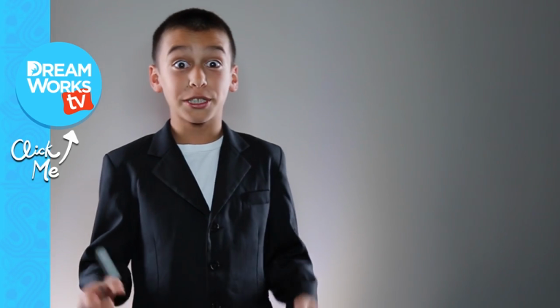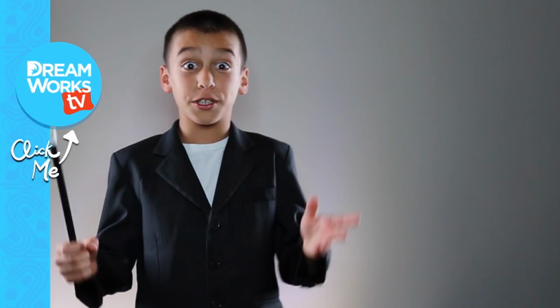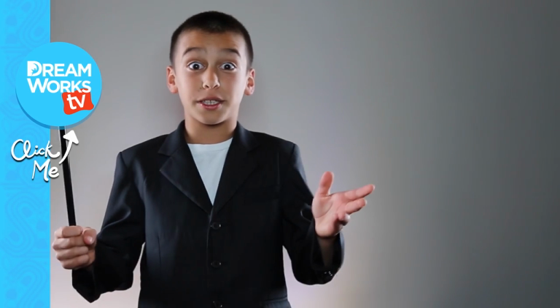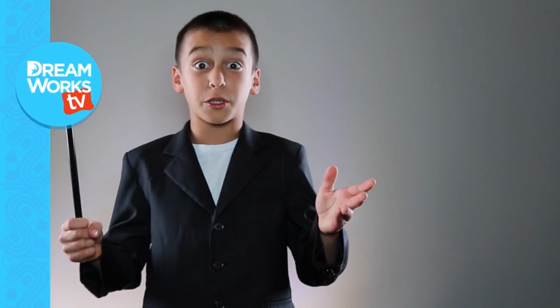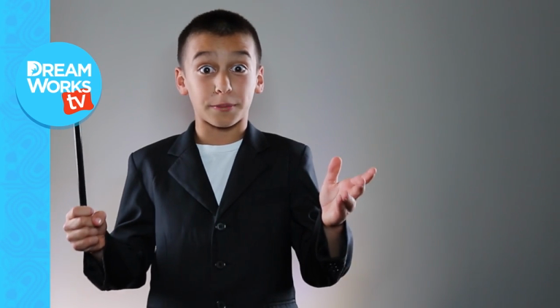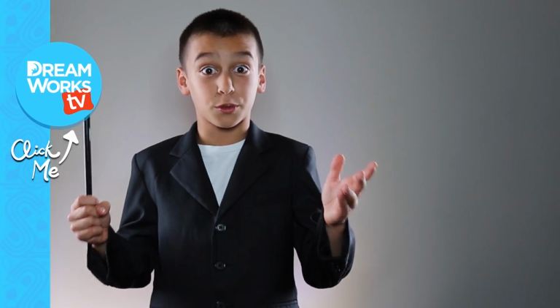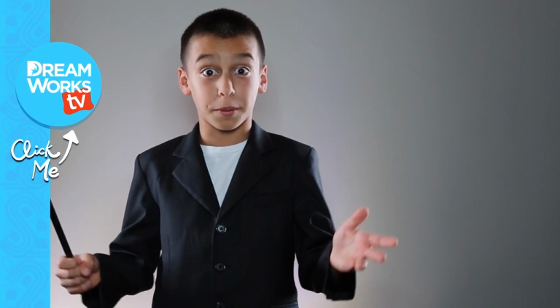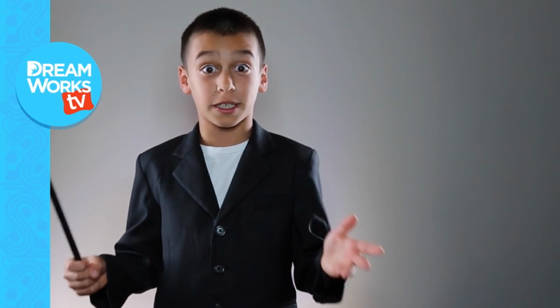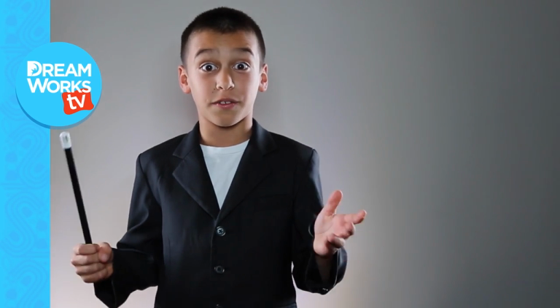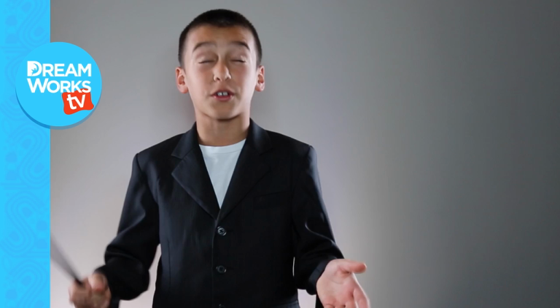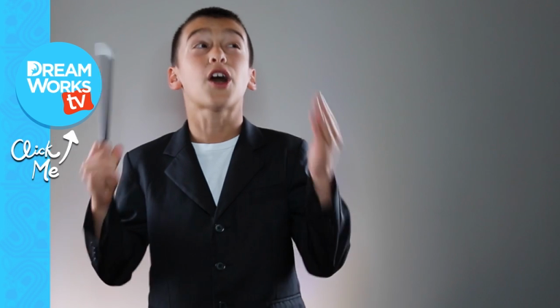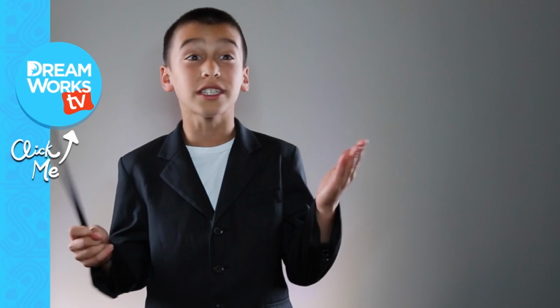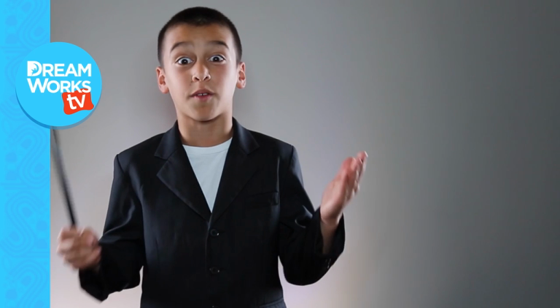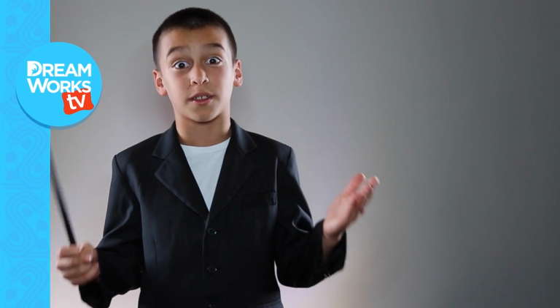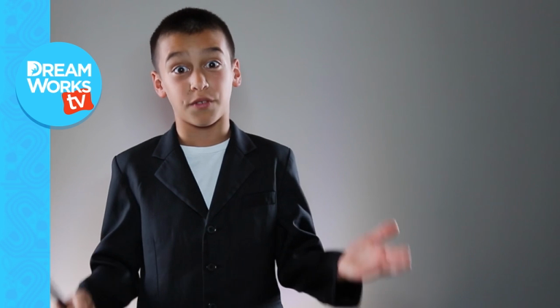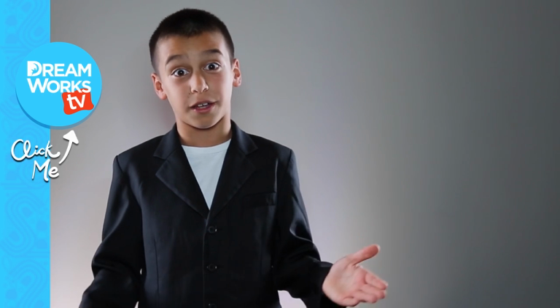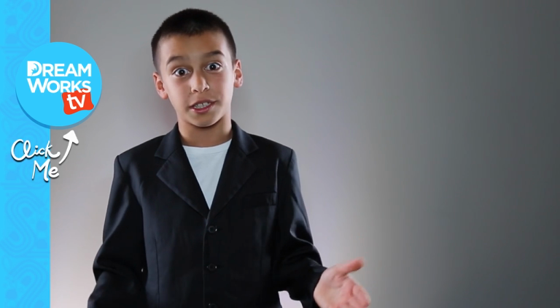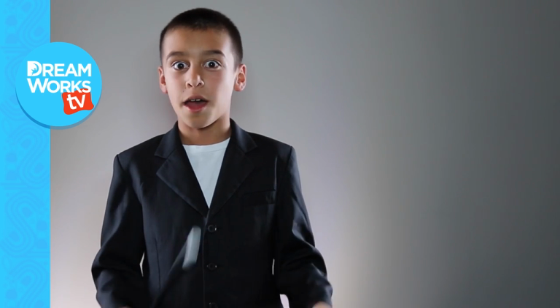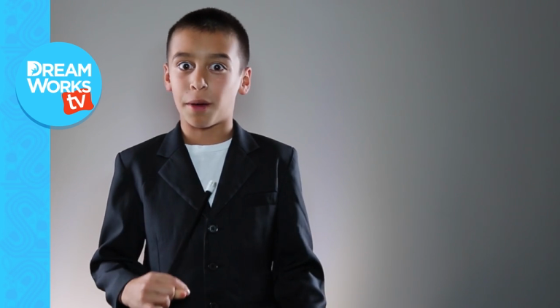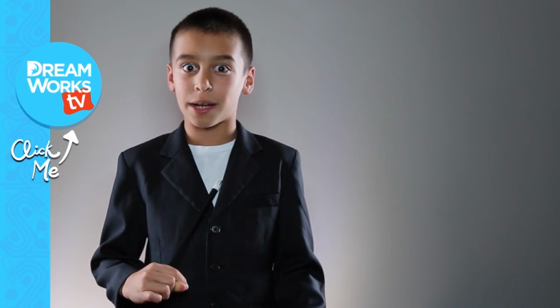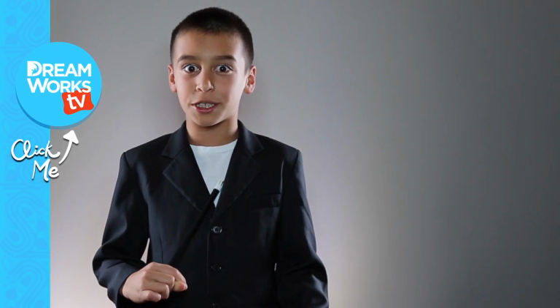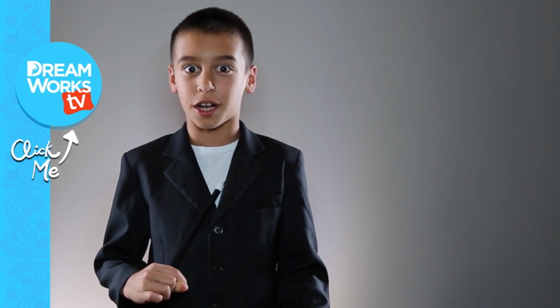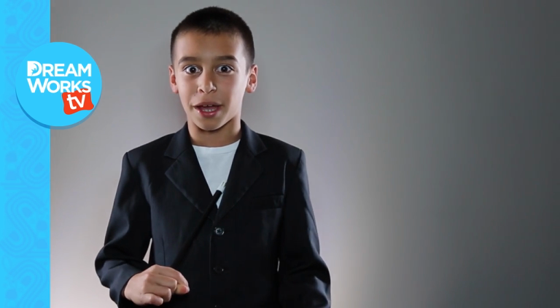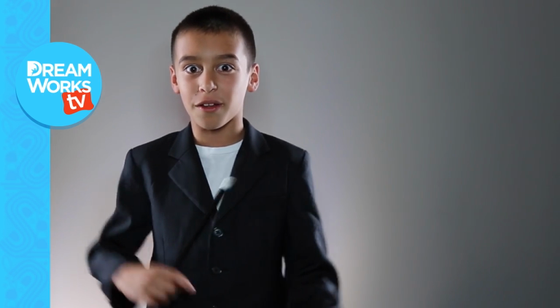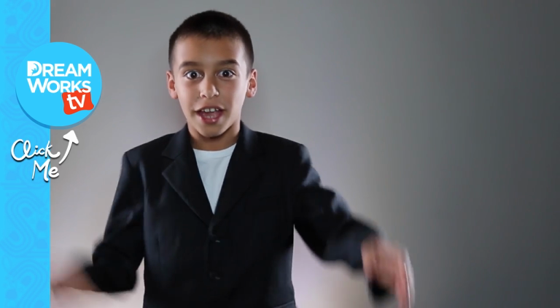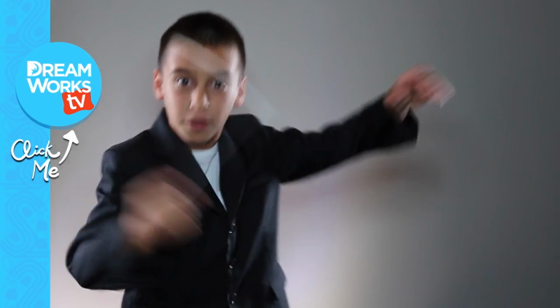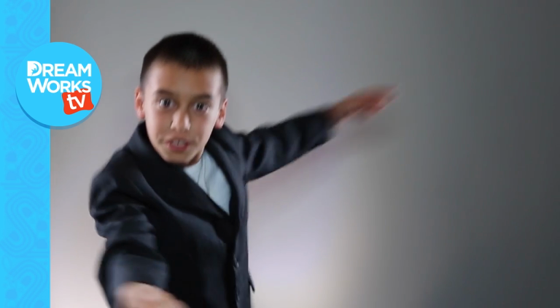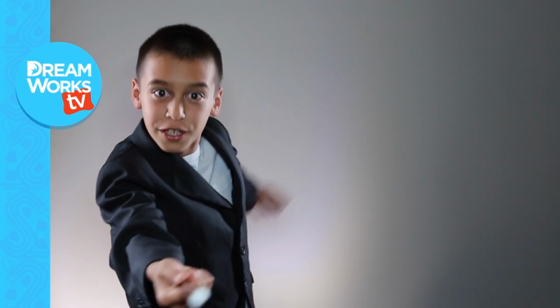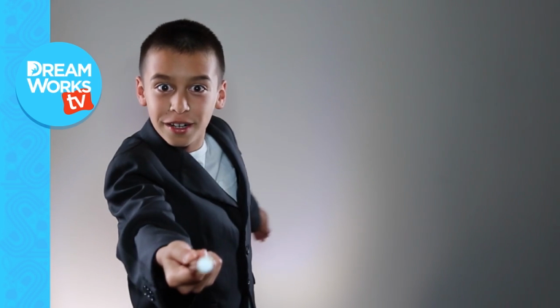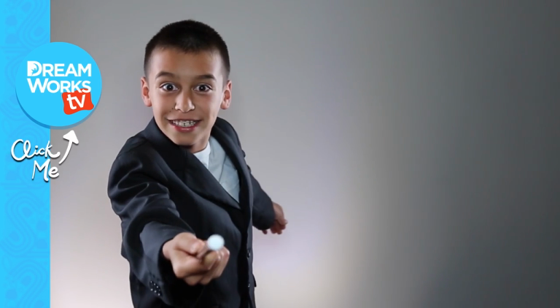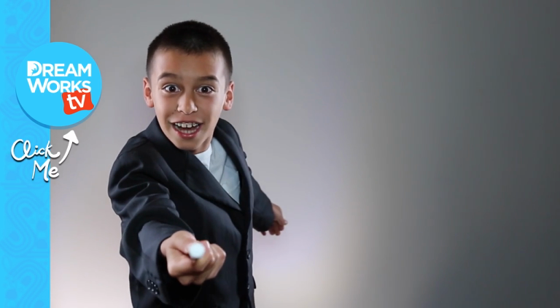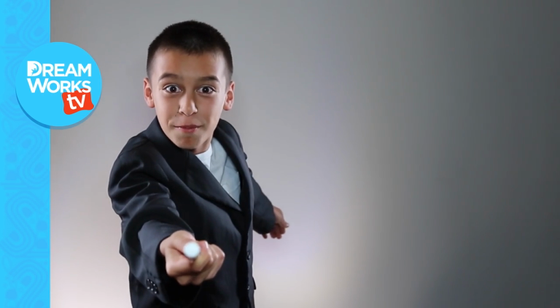Be sure to subscribe to DreamWorksTV for tons of awesome videos. My name is Shawn Michael and I'll see you next time.